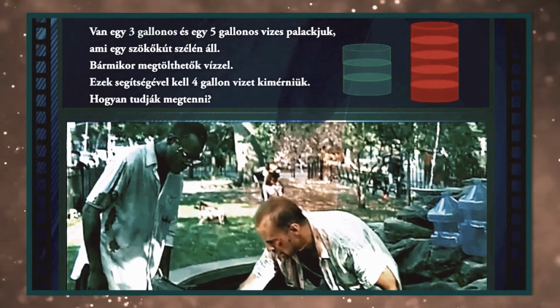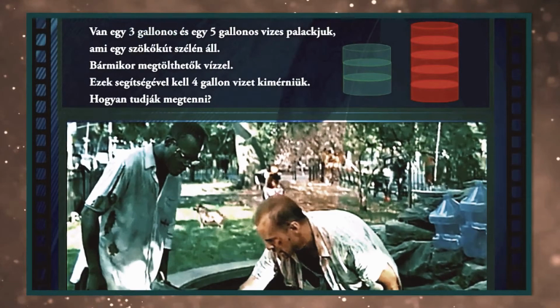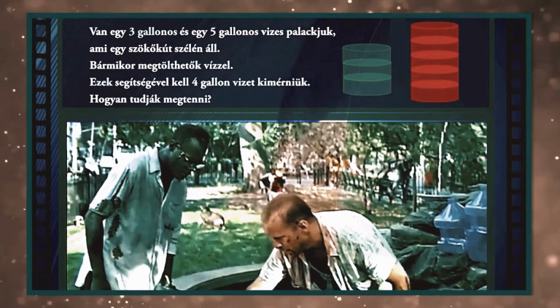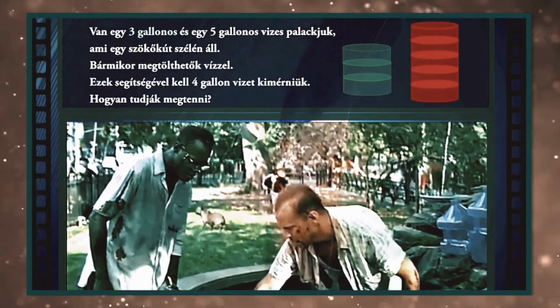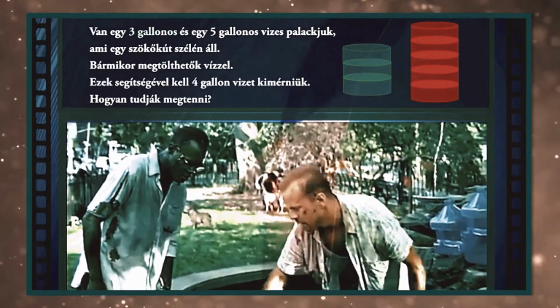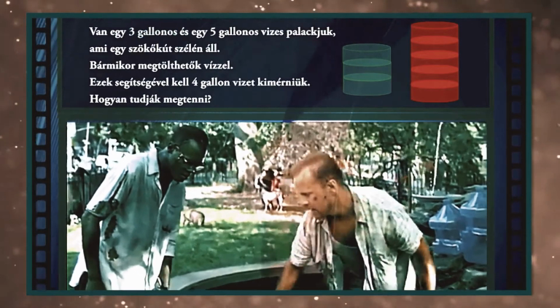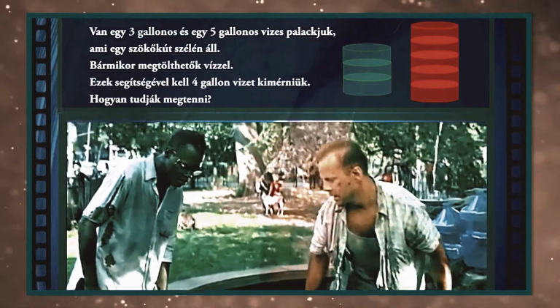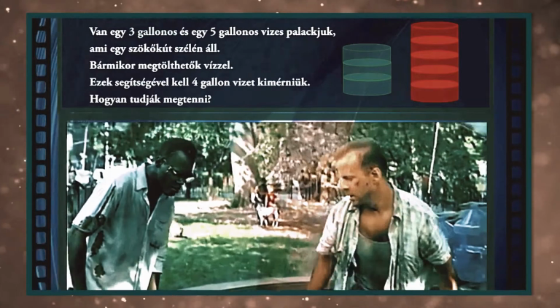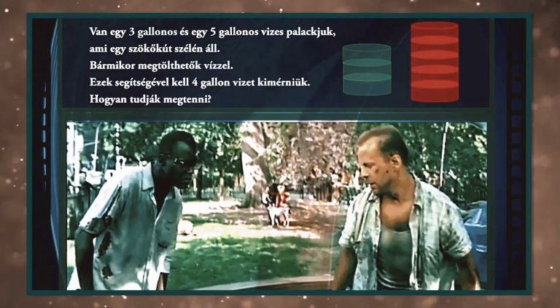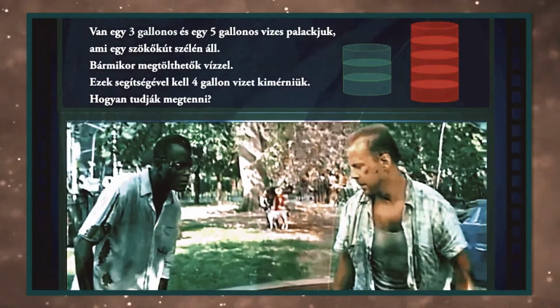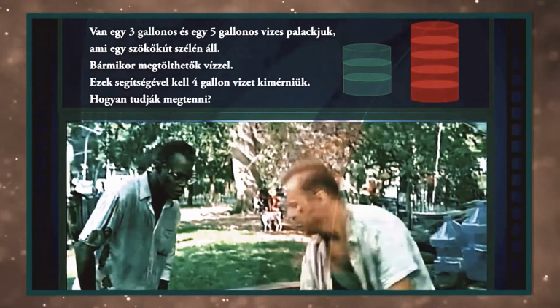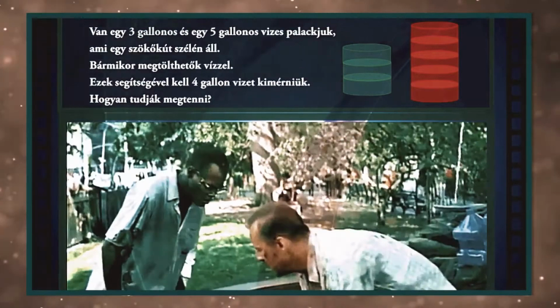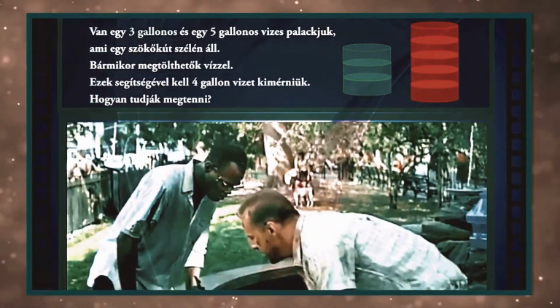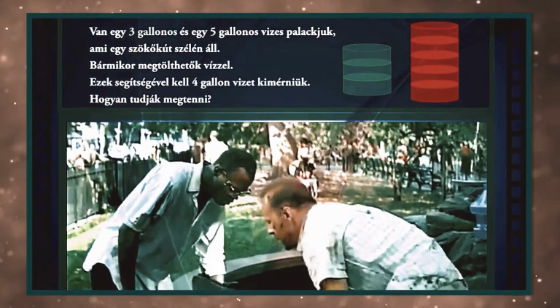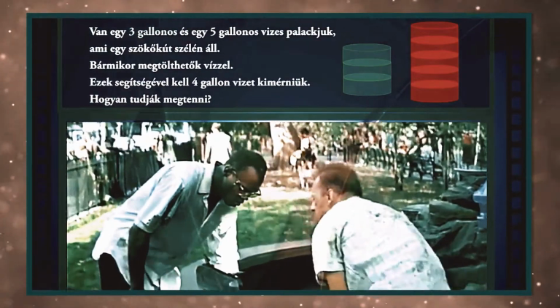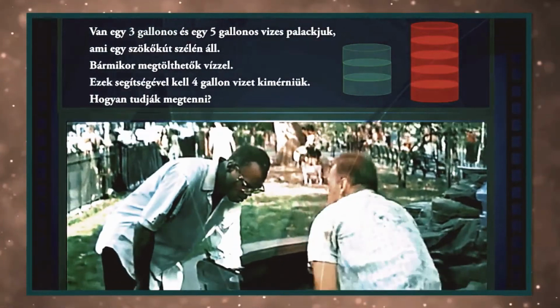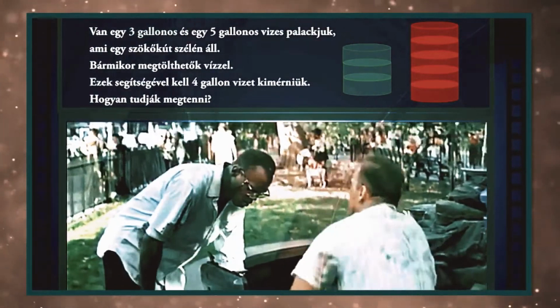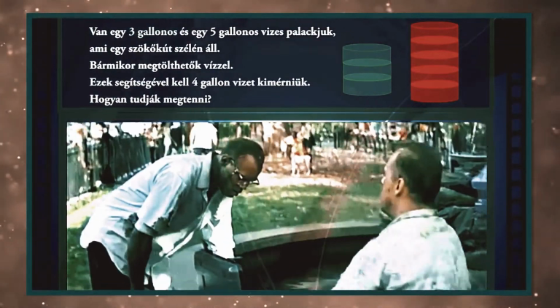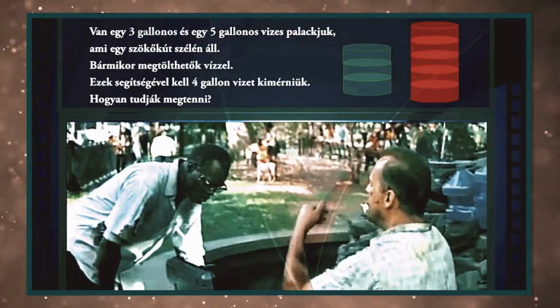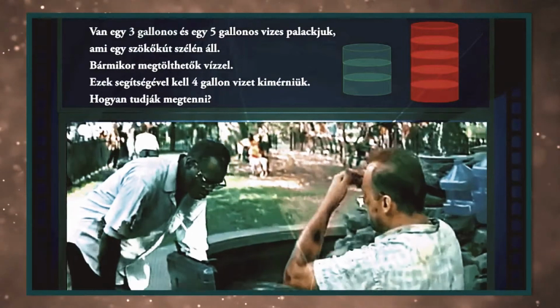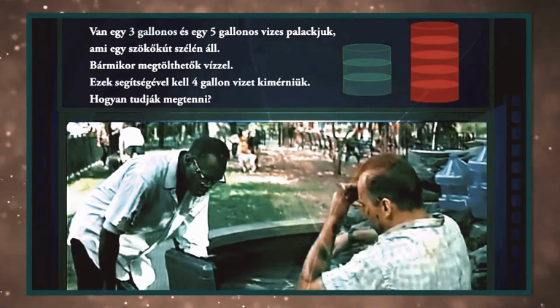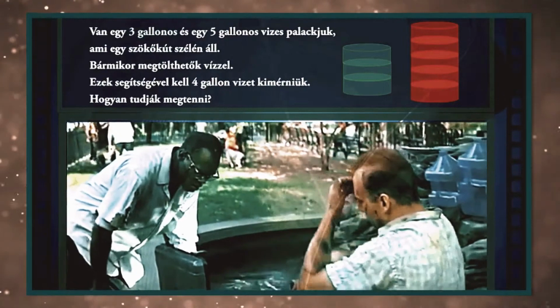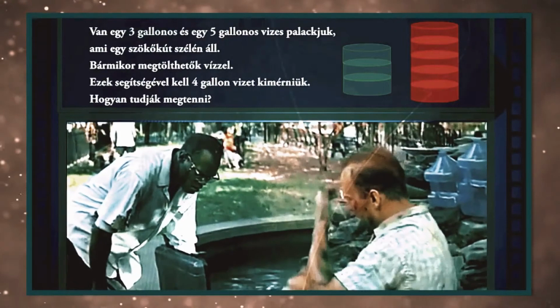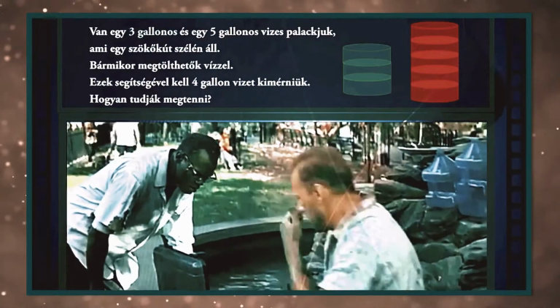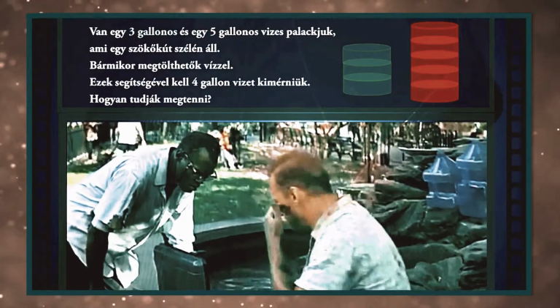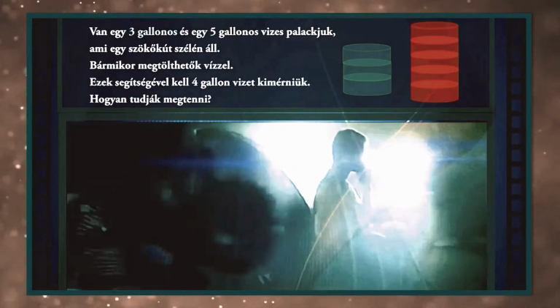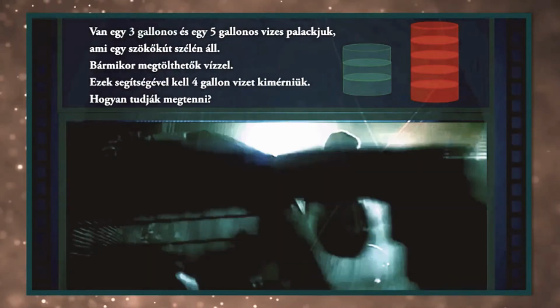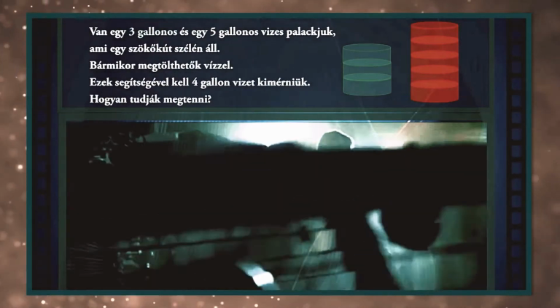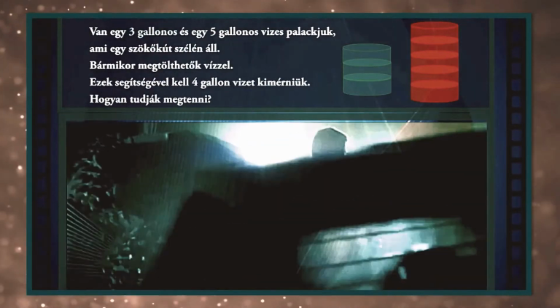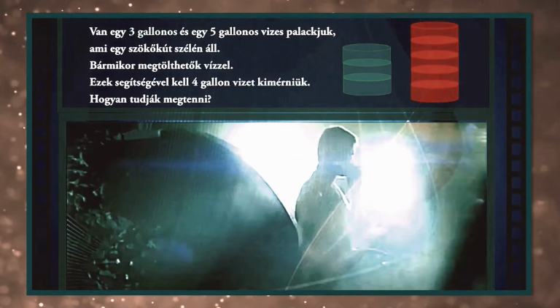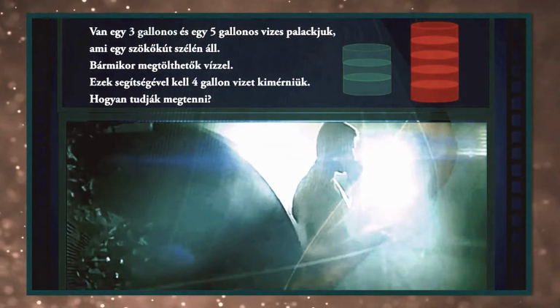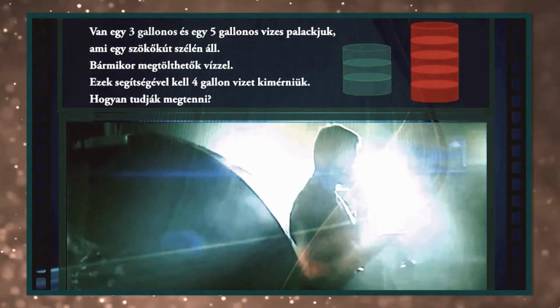I trust you see the message. It has a proximity circuit, so please don't run. Yeah, I got it. We're not gonna run.